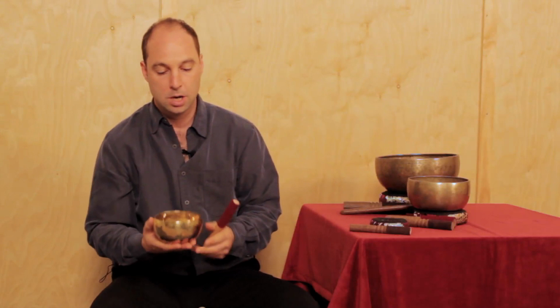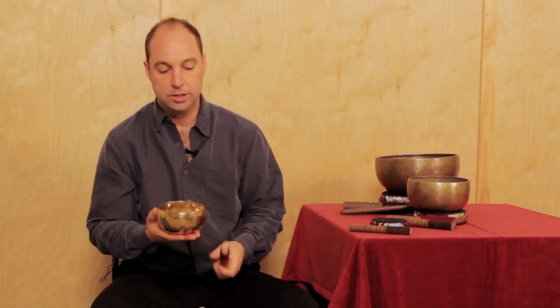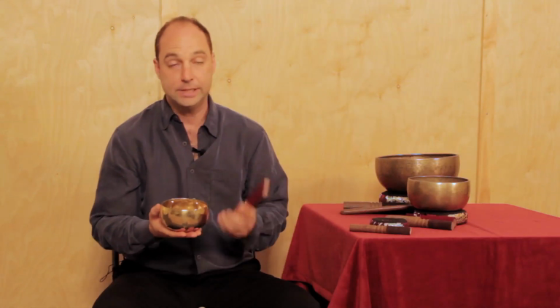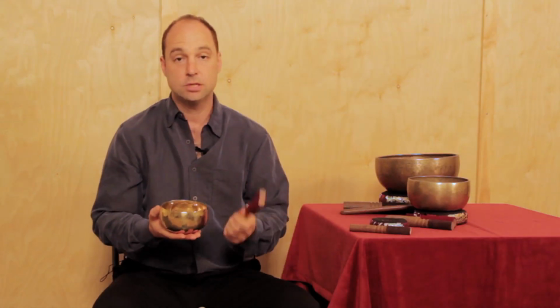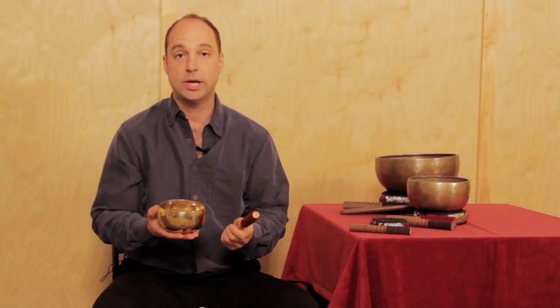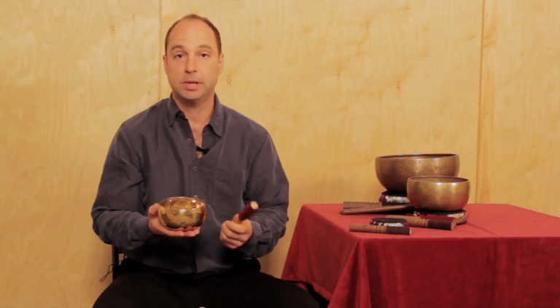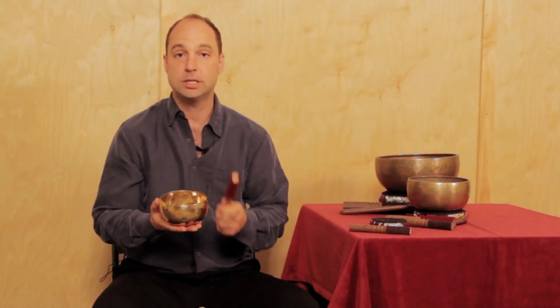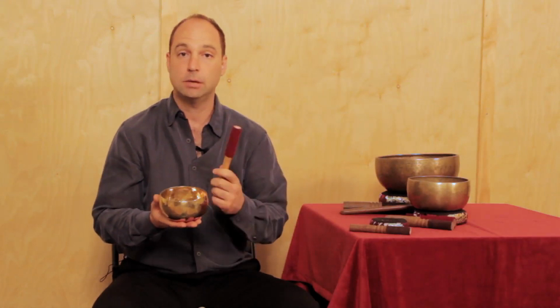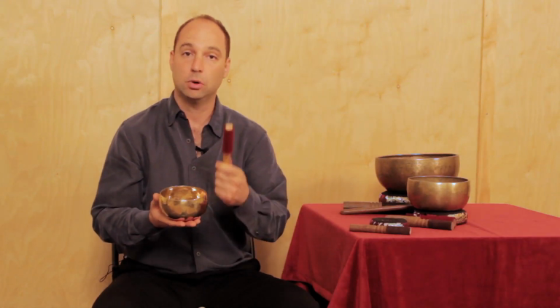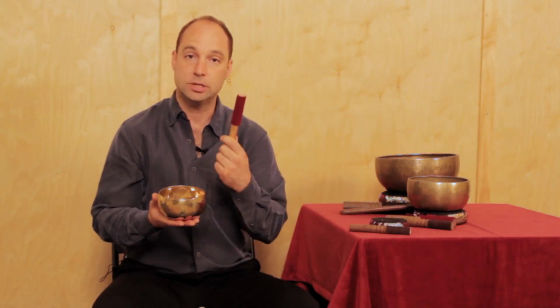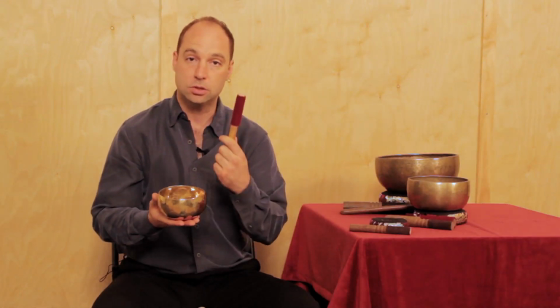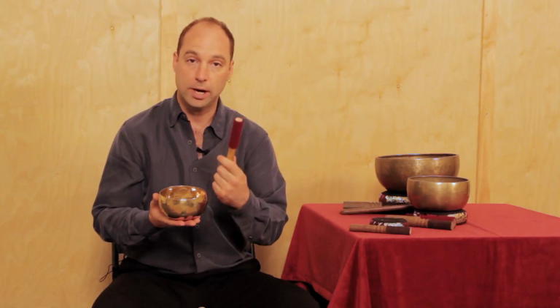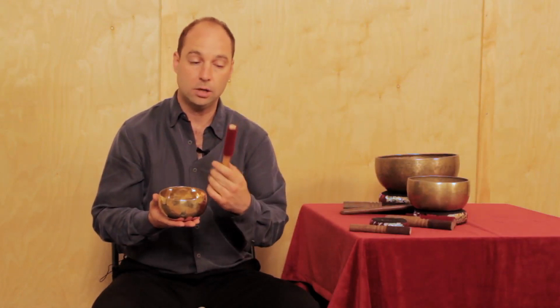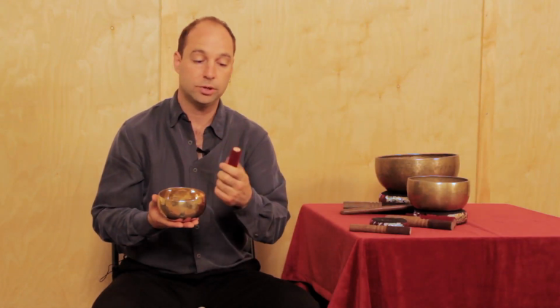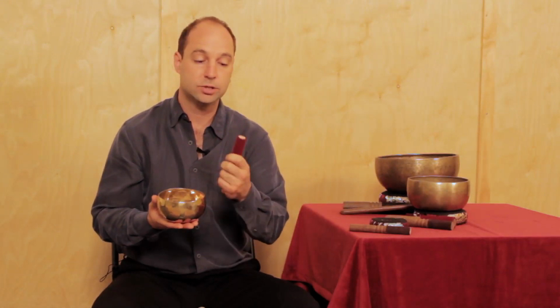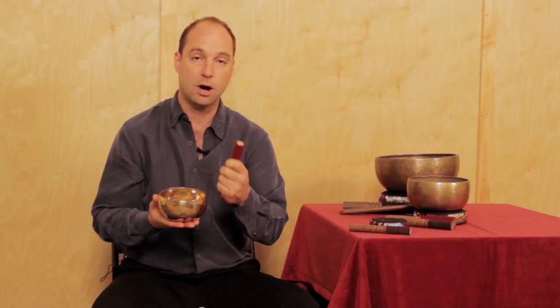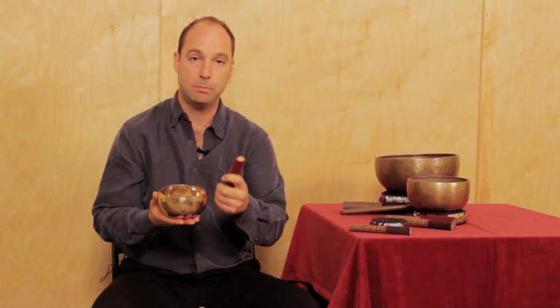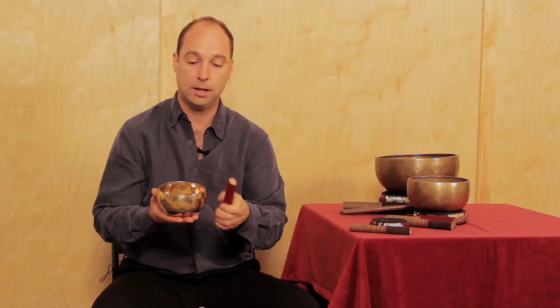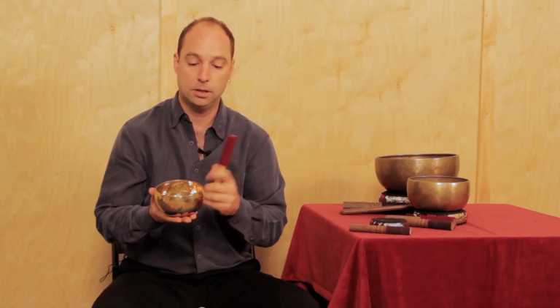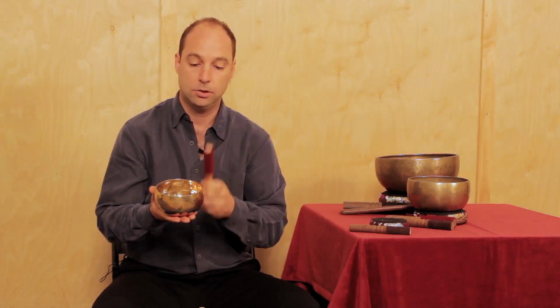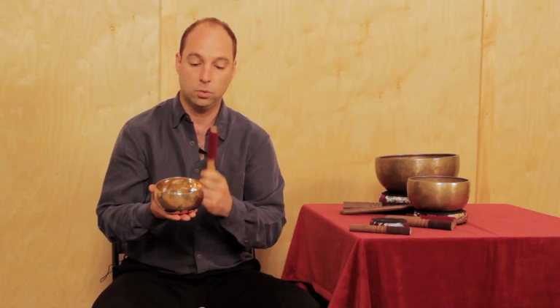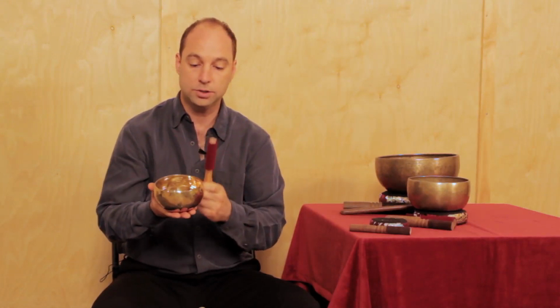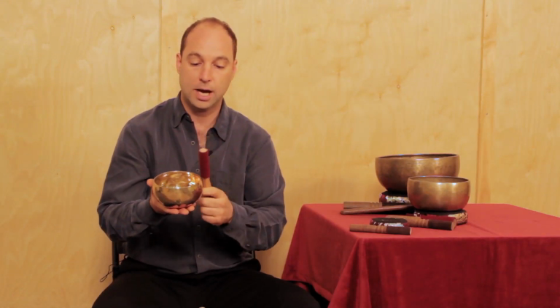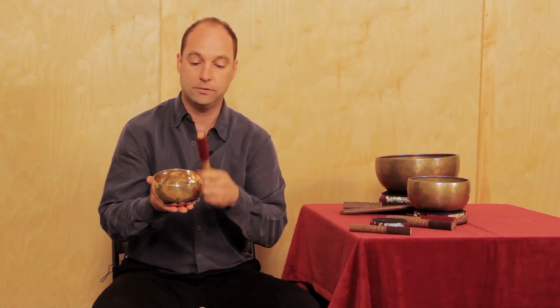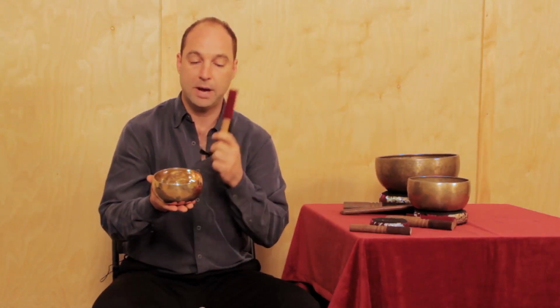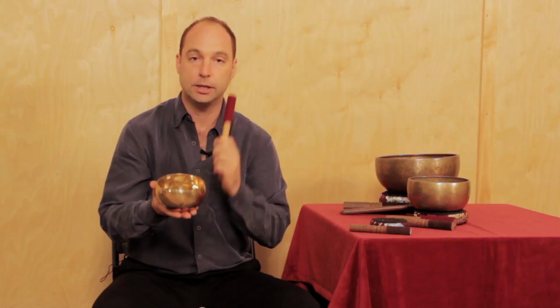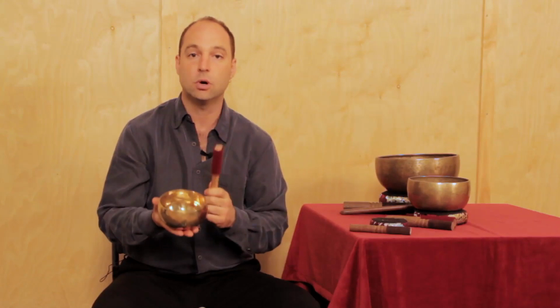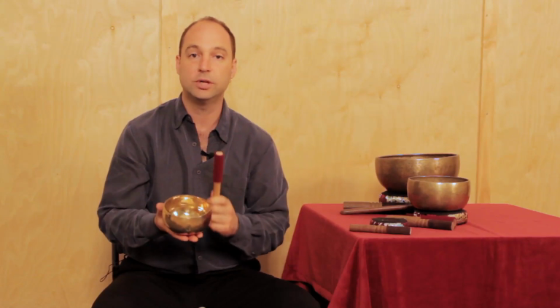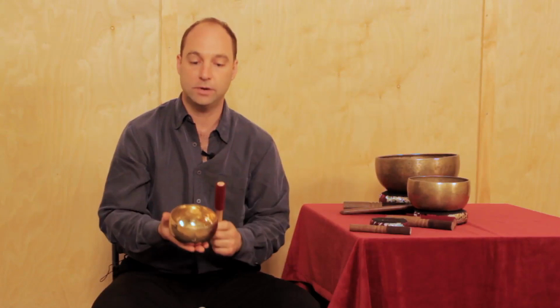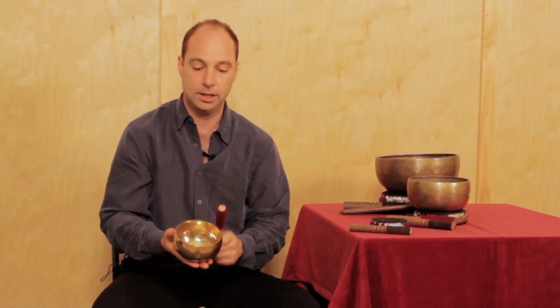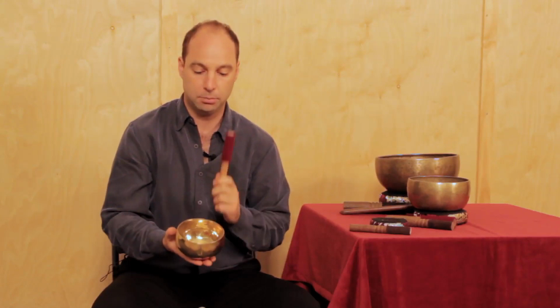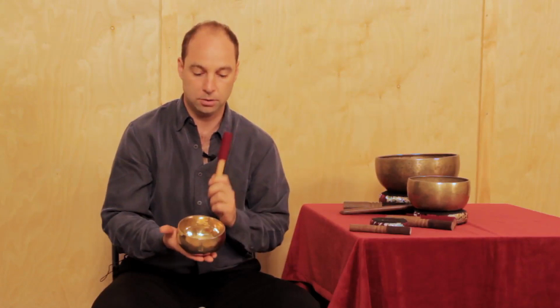The easiest way to play a singing bowl is to strike it with the soft mallet. The wool side of the mallet is only for hitting the bowl.